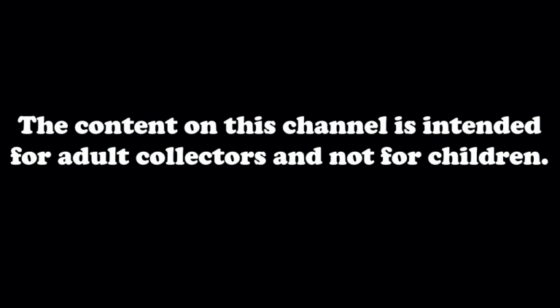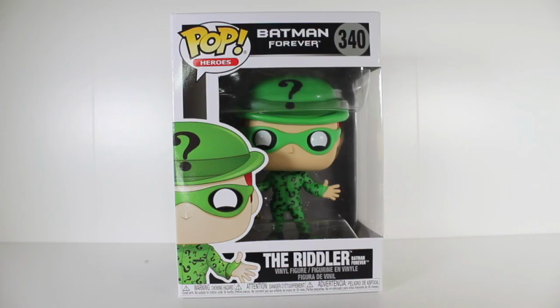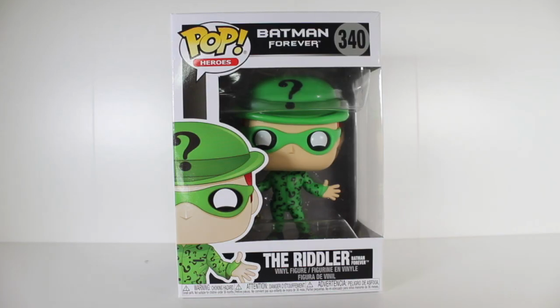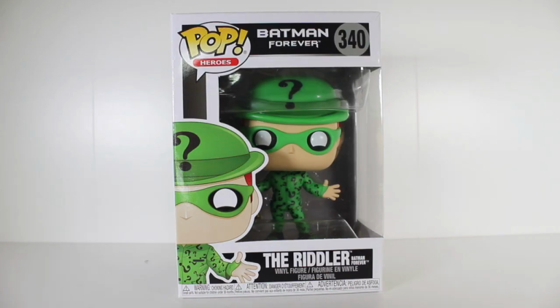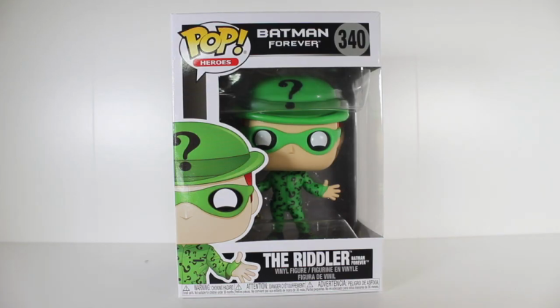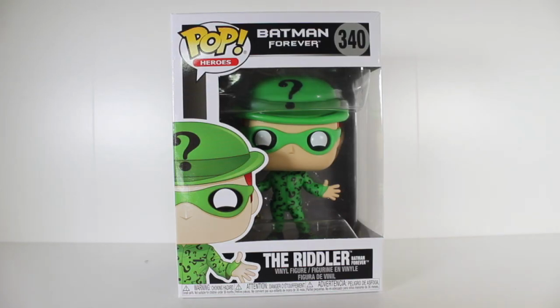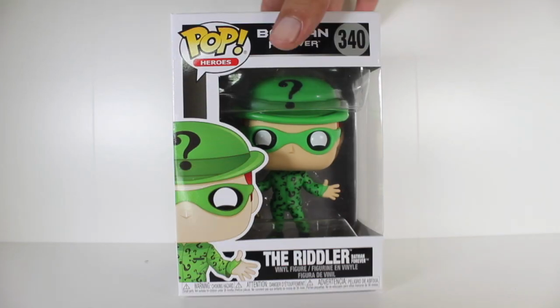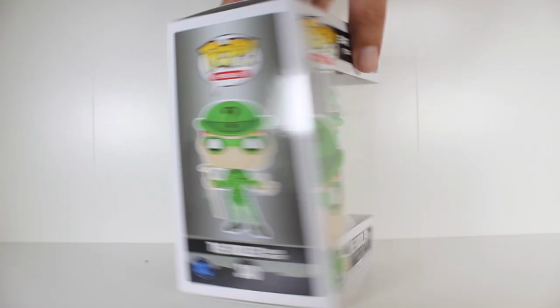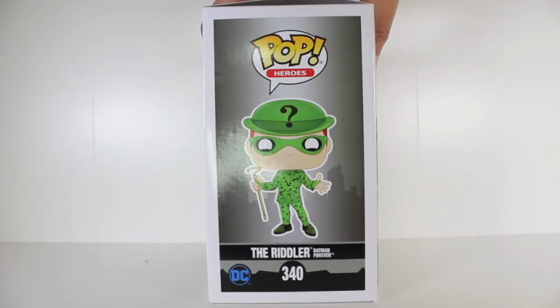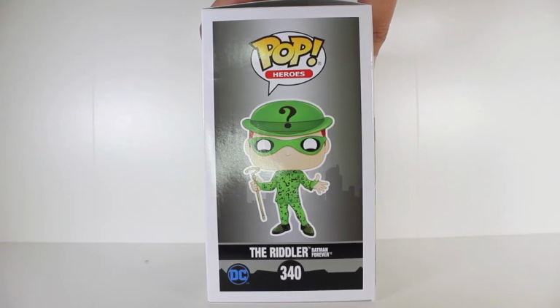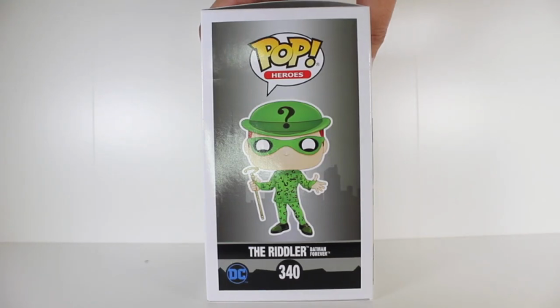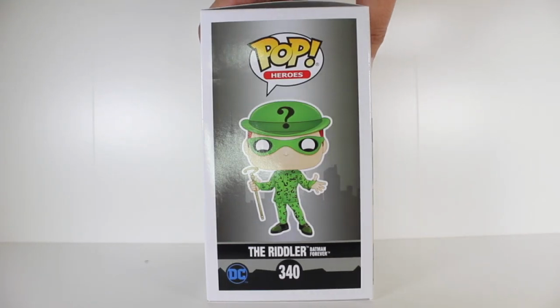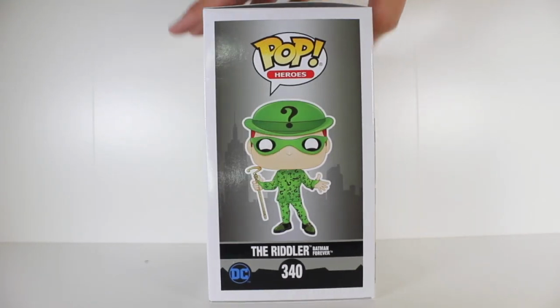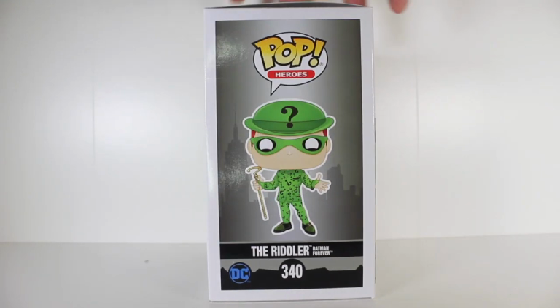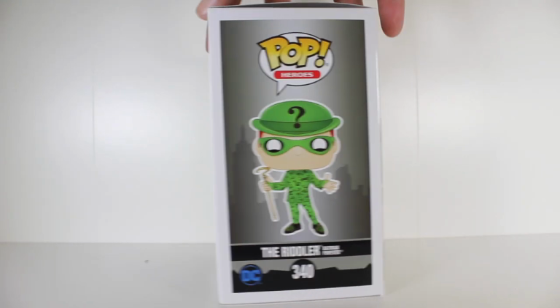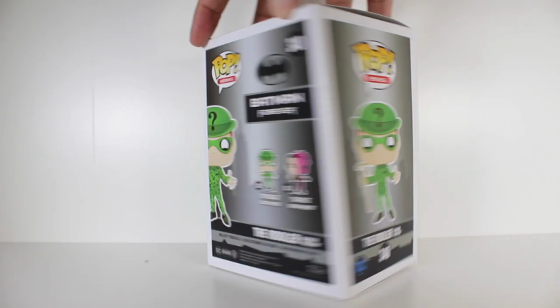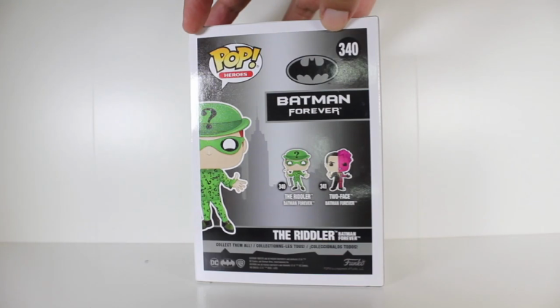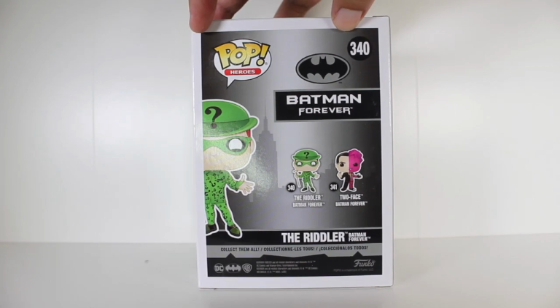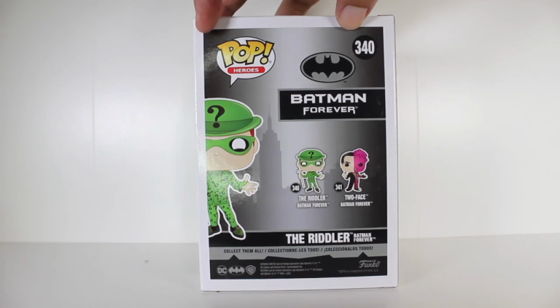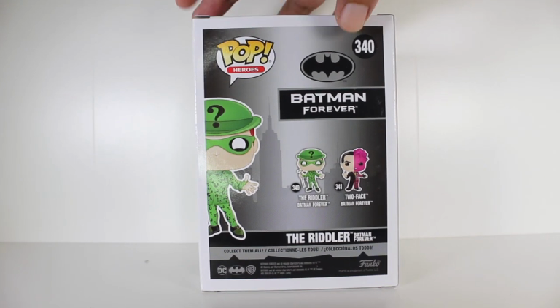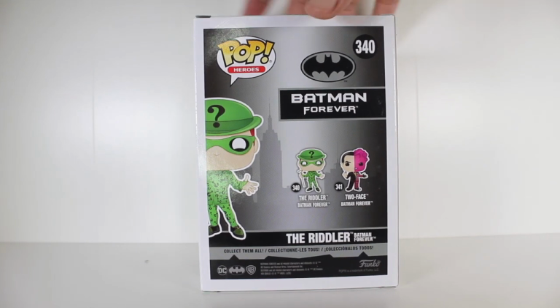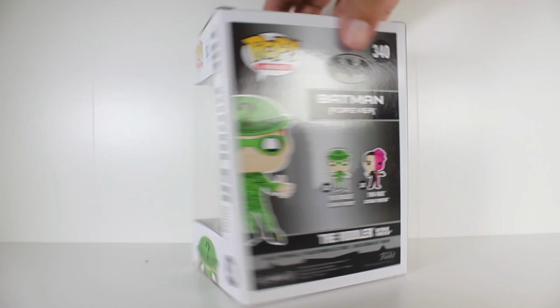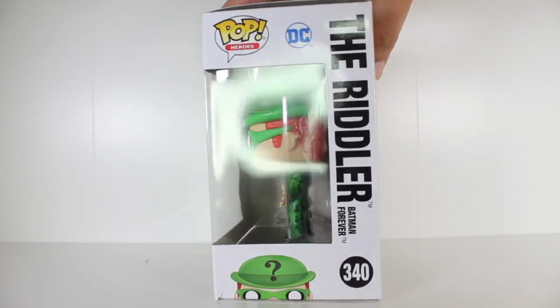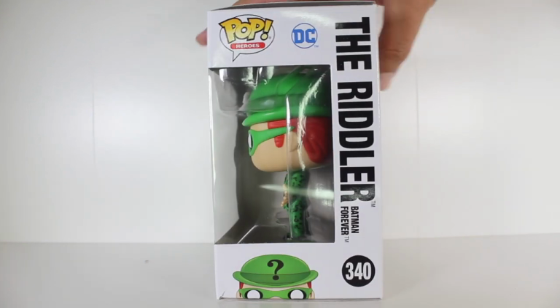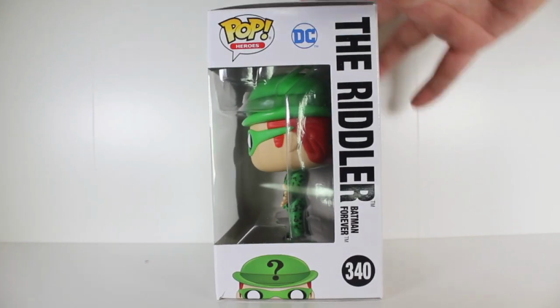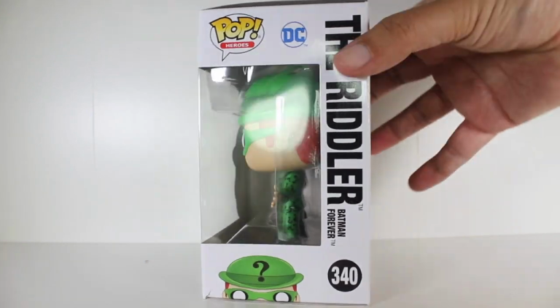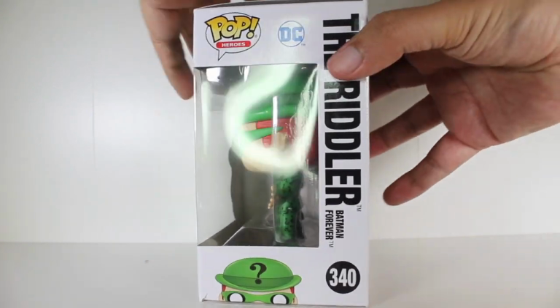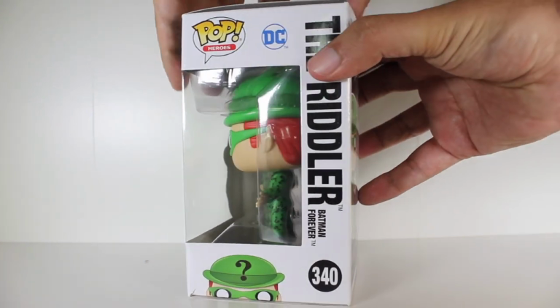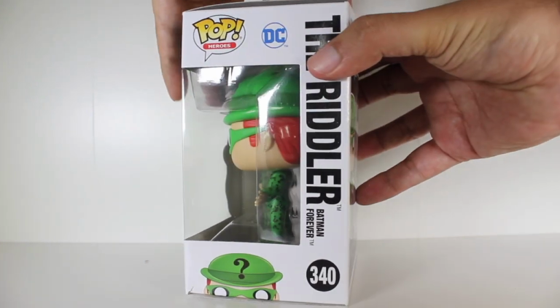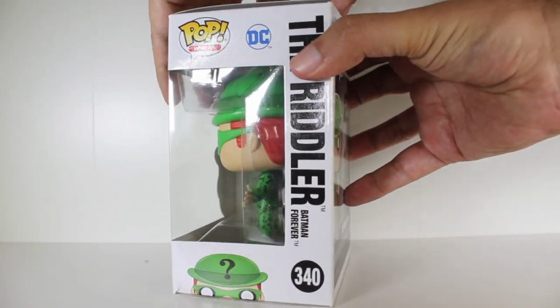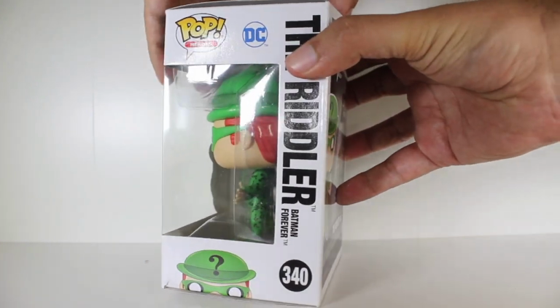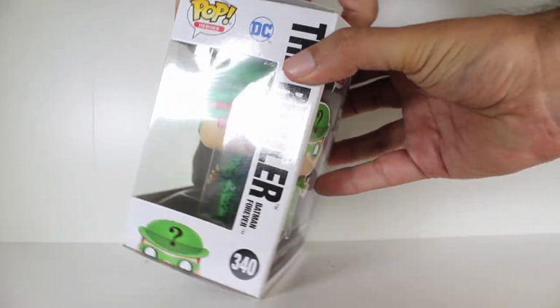Hey, this is John Carlos, and I'm here with a look at the Funko Pop of the Riddler from Batman Forever.